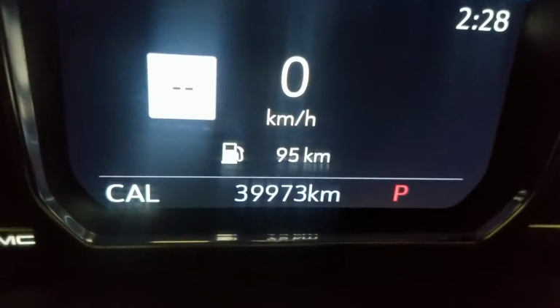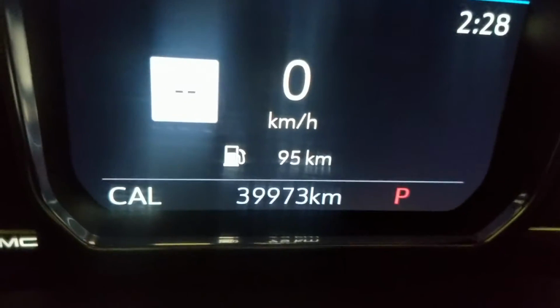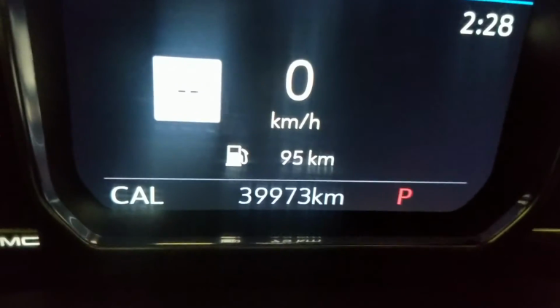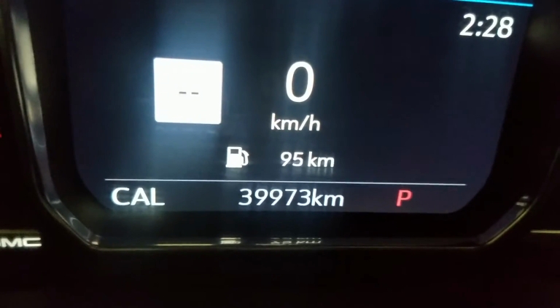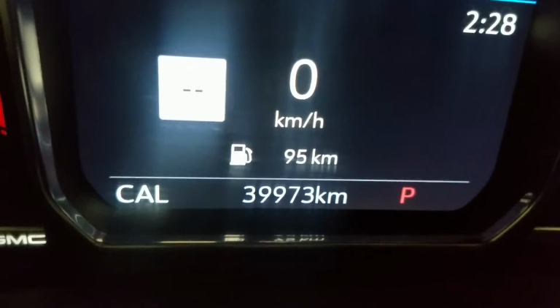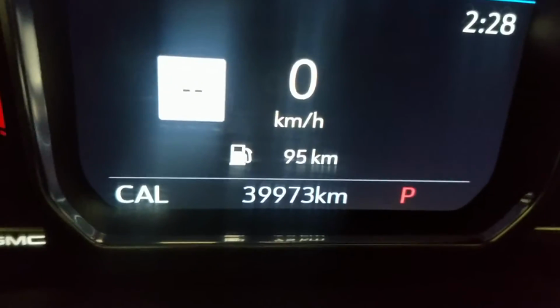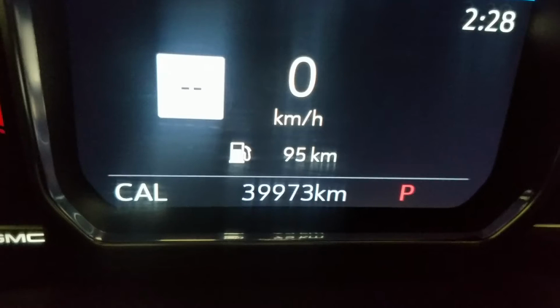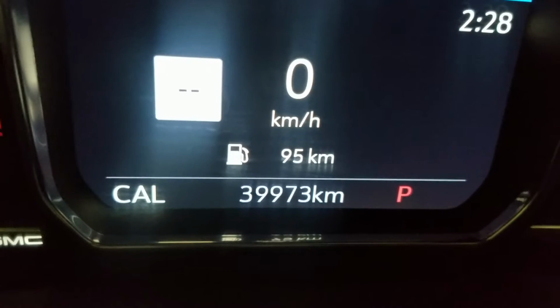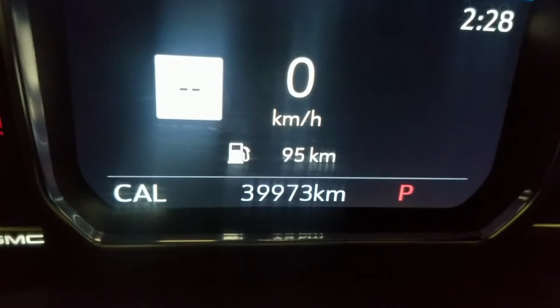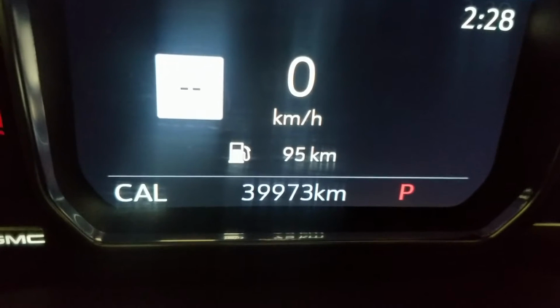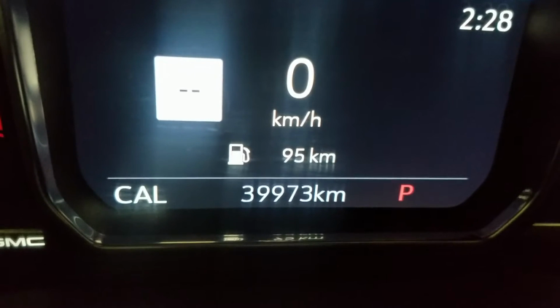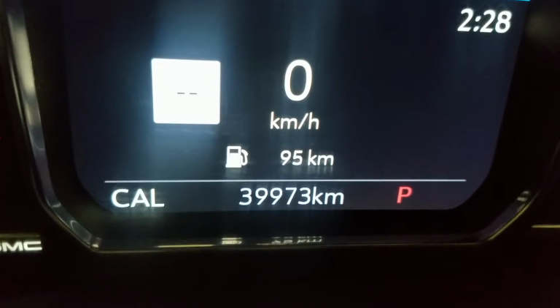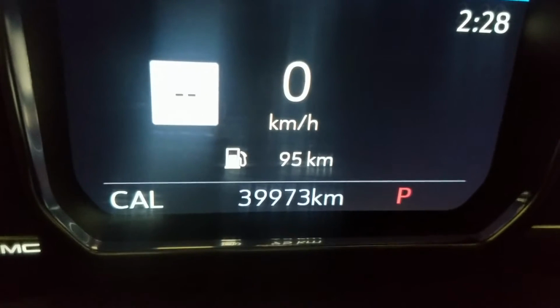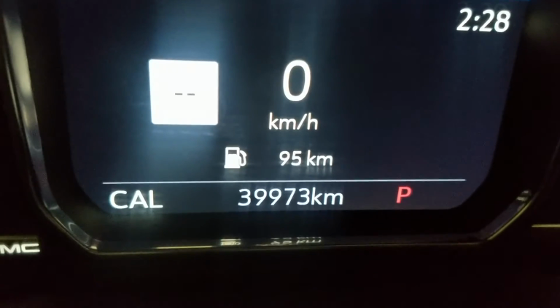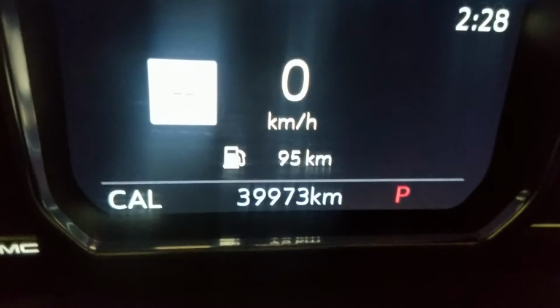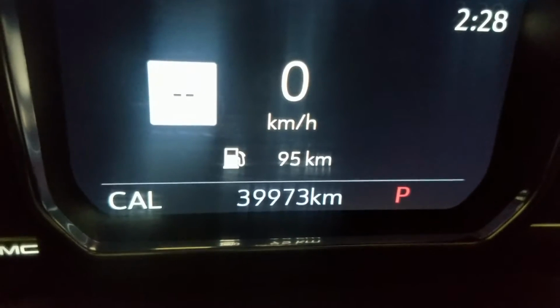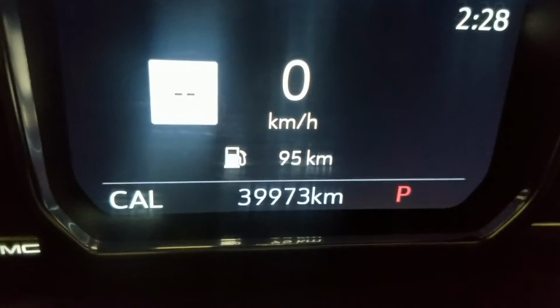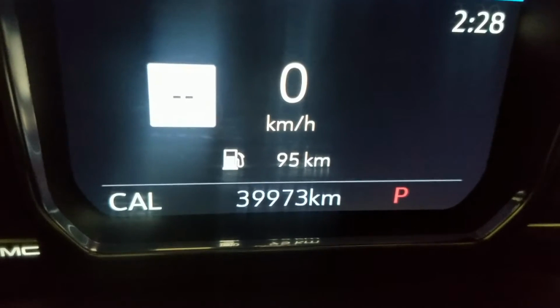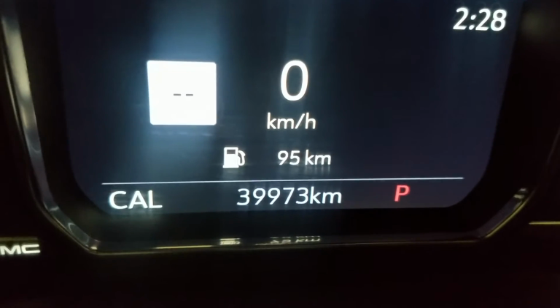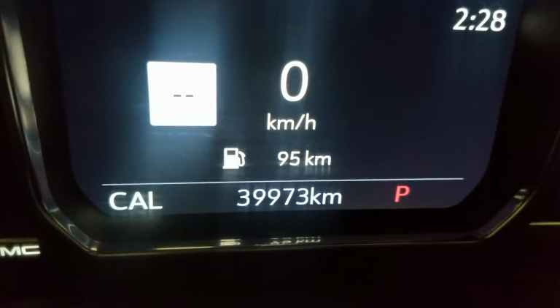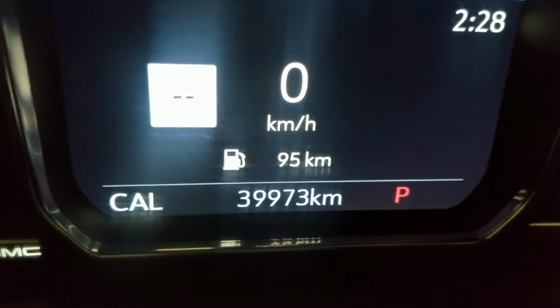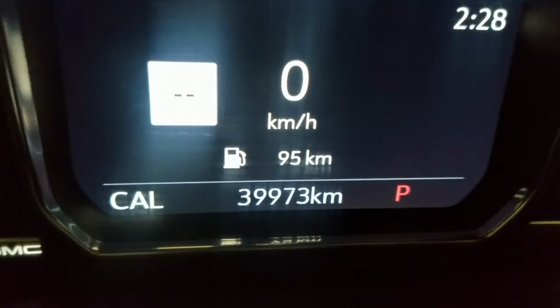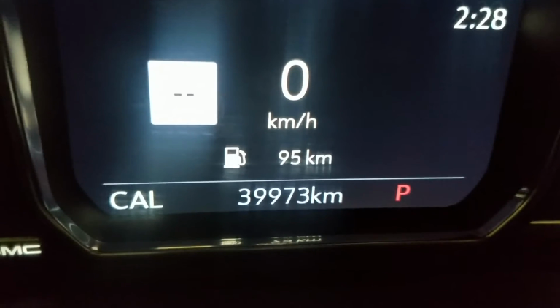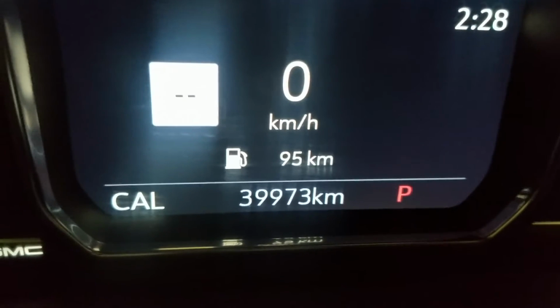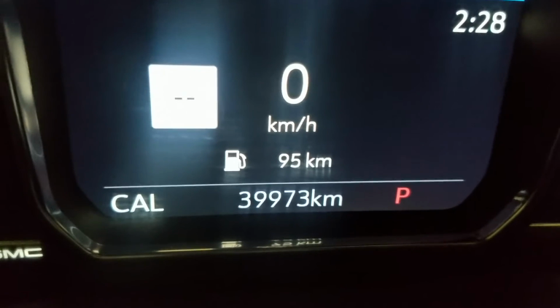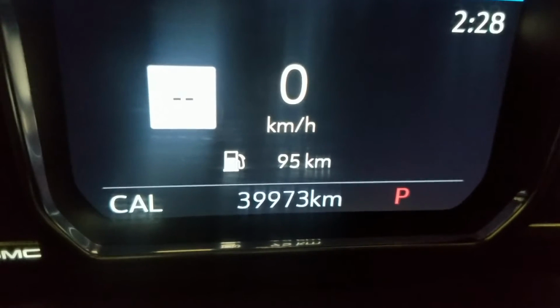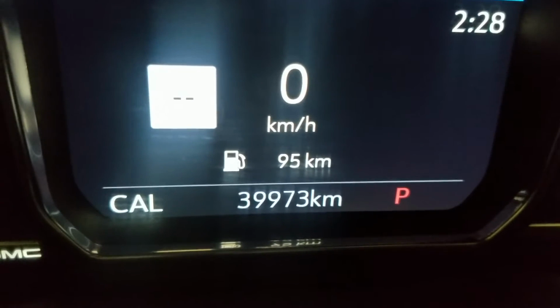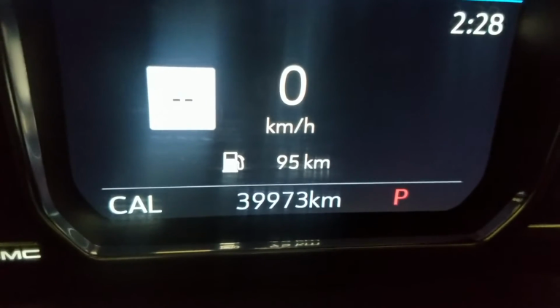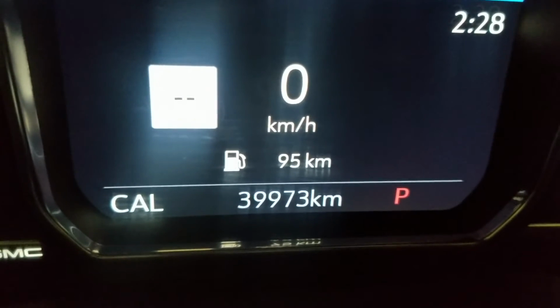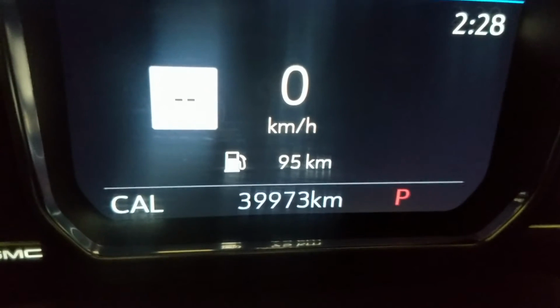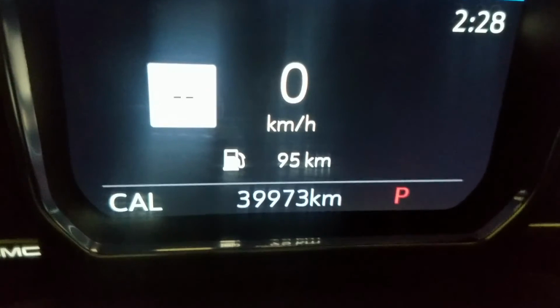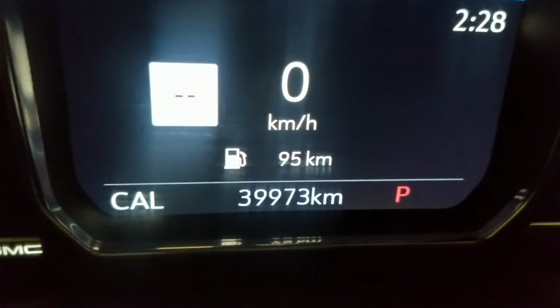Looking forward you can see this 2021 1500 has 39,973 kilometers on it.